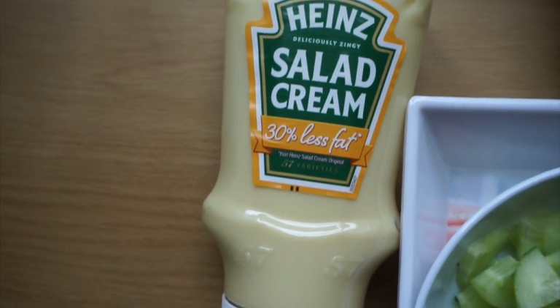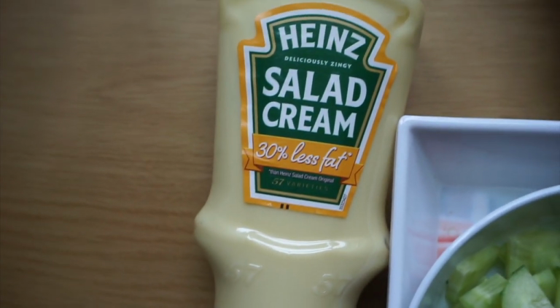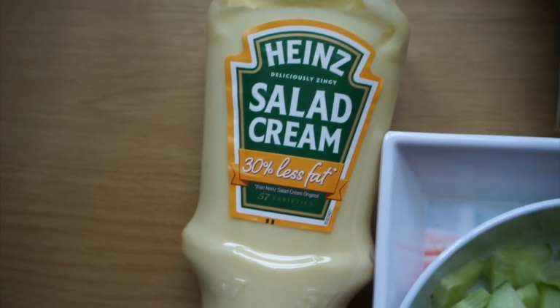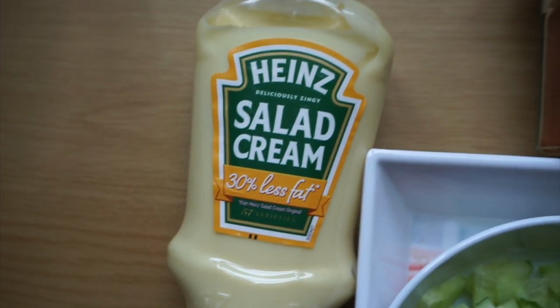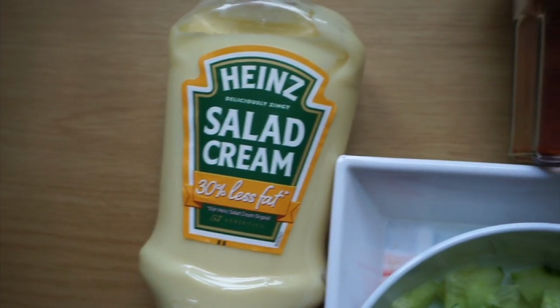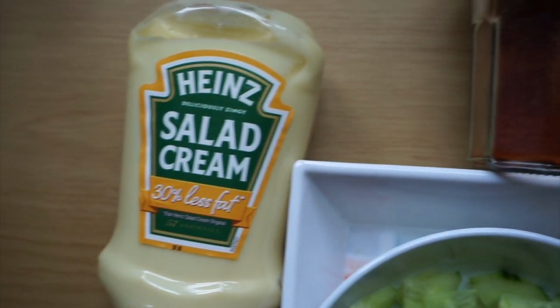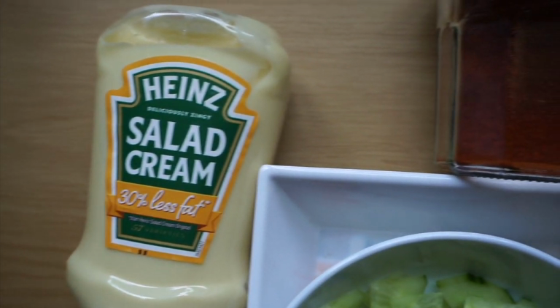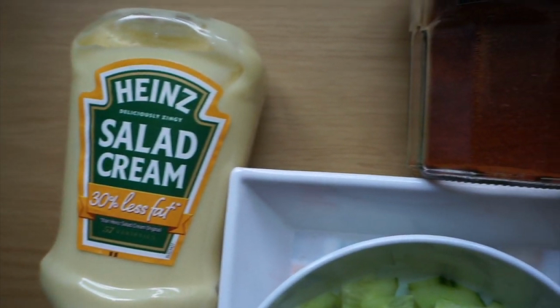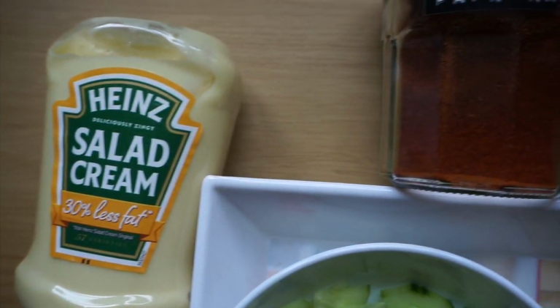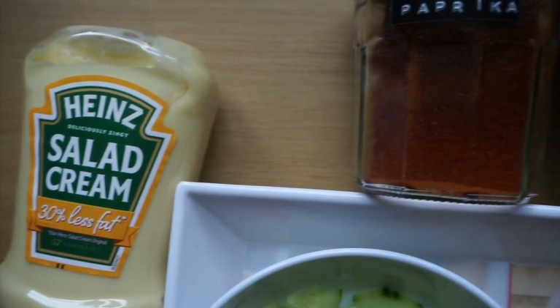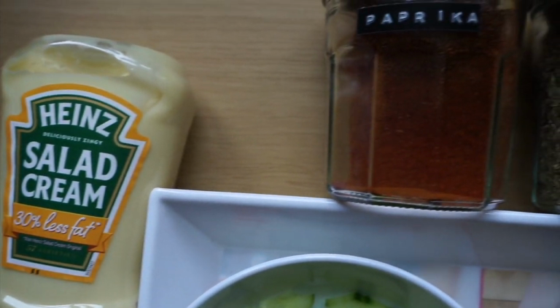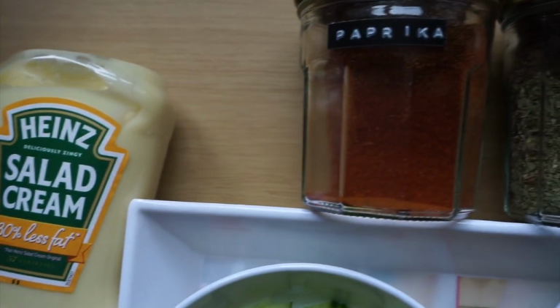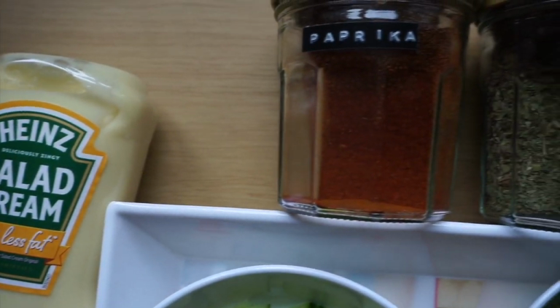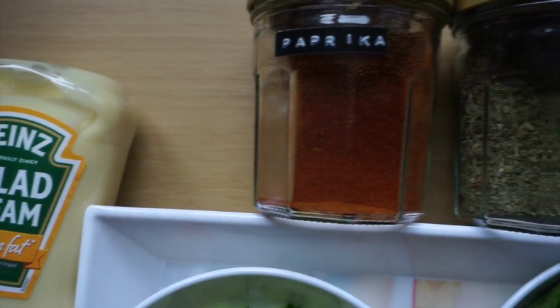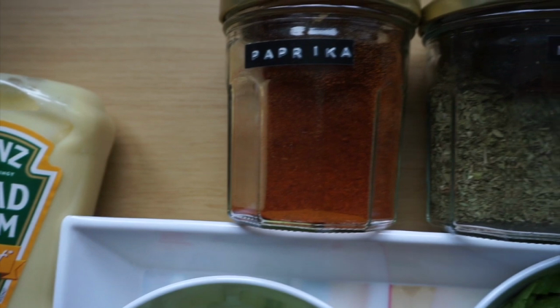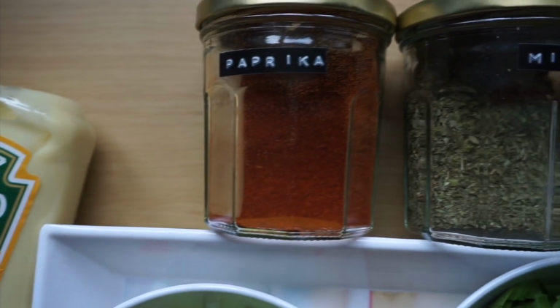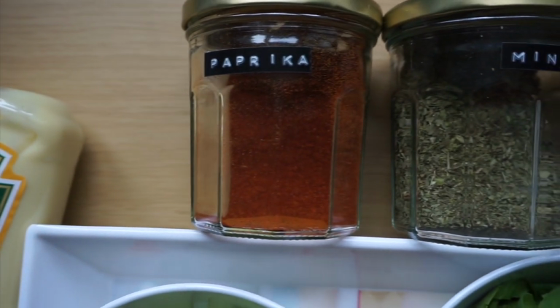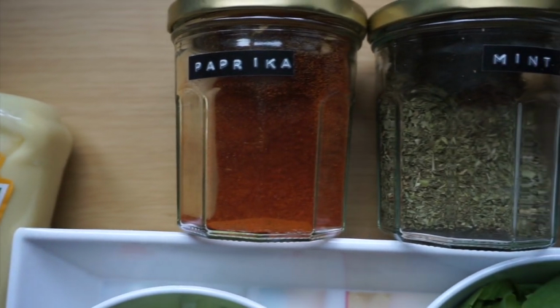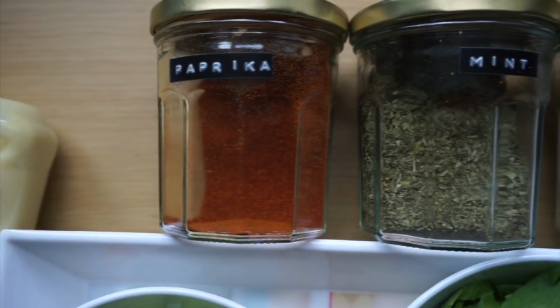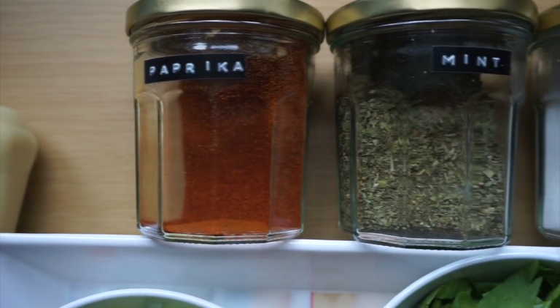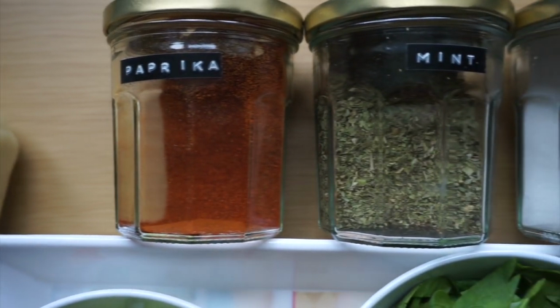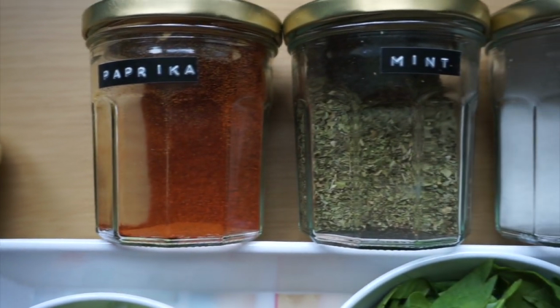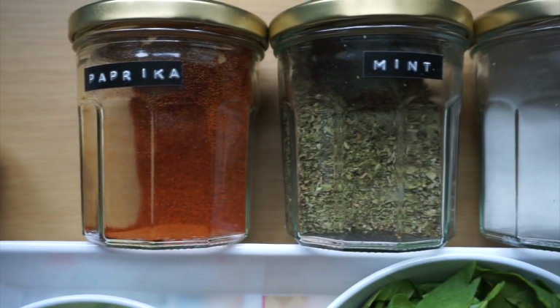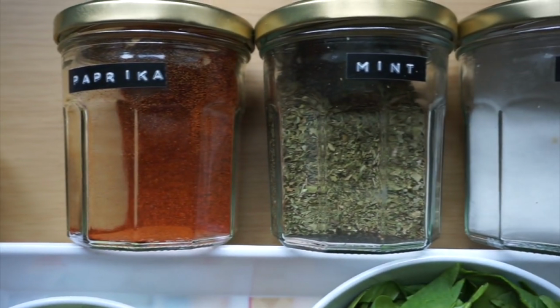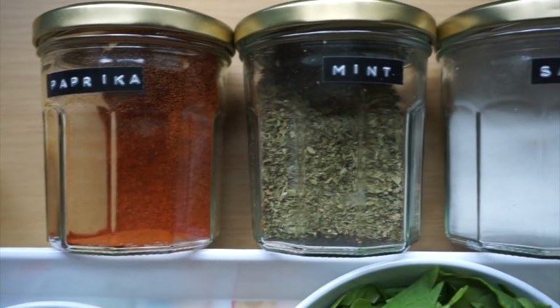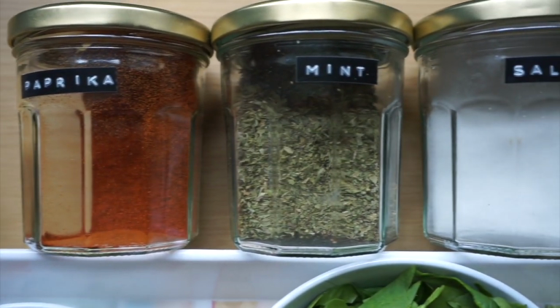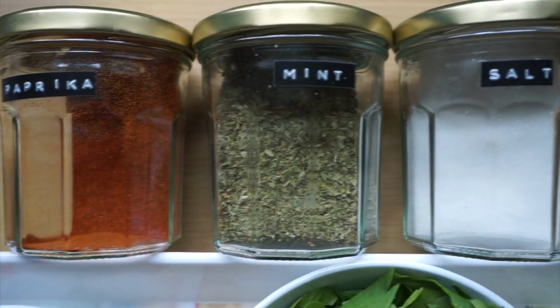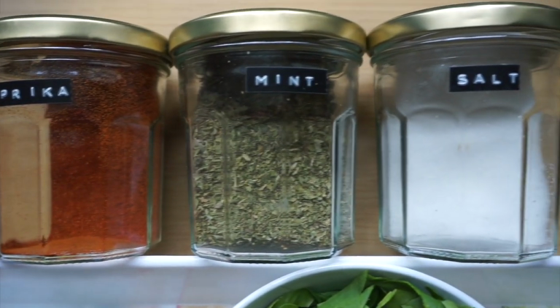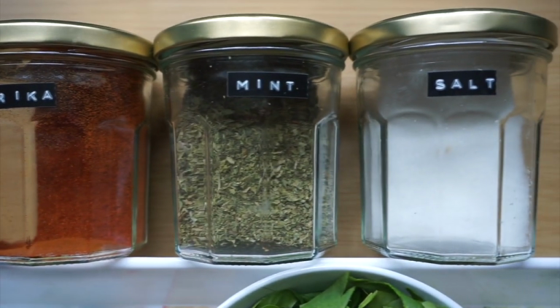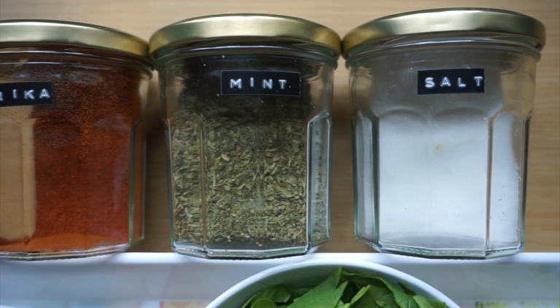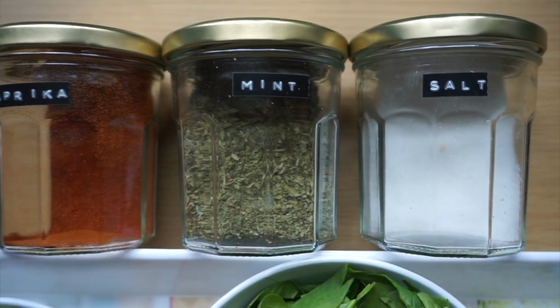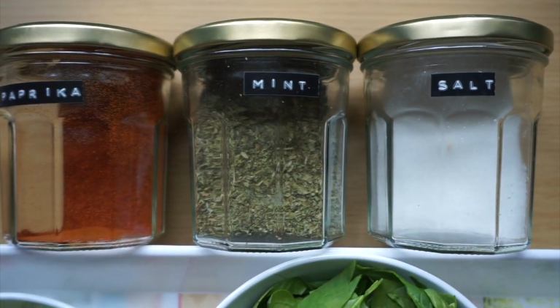For the seasoning I'm using two tablespoons of Heinz salad cream, paprika powder, dry mint, and salt to taste.